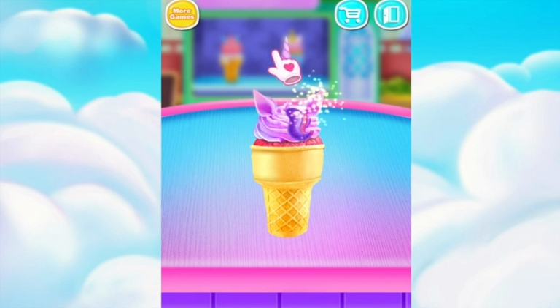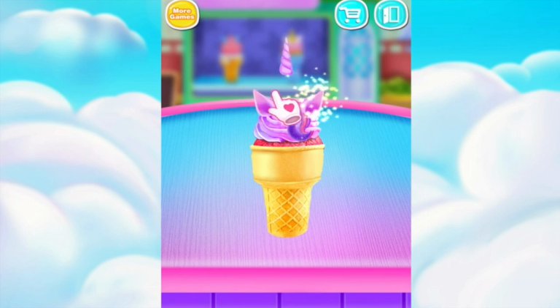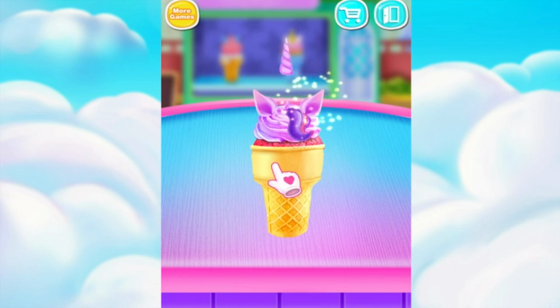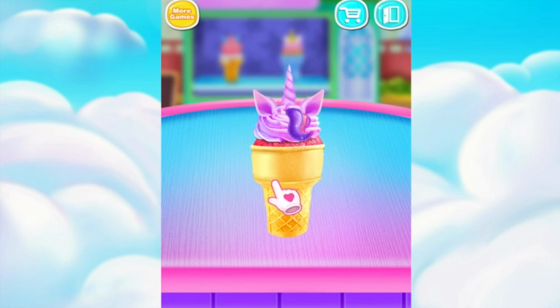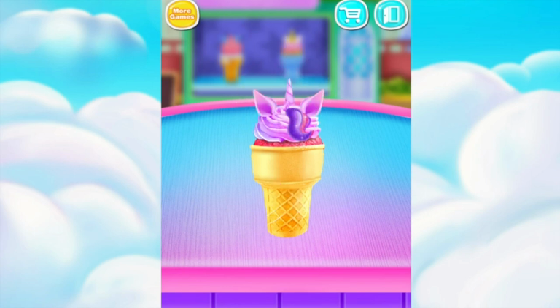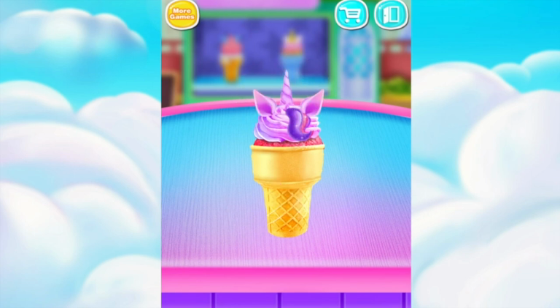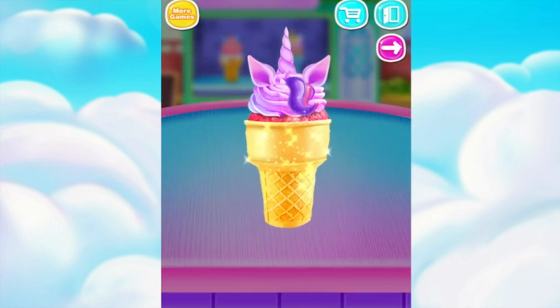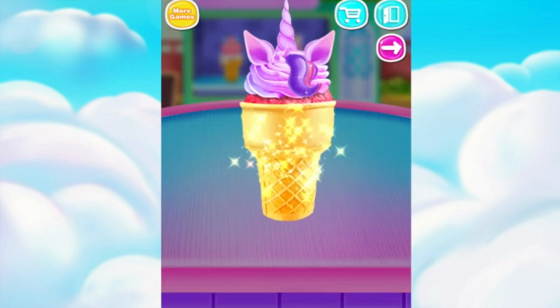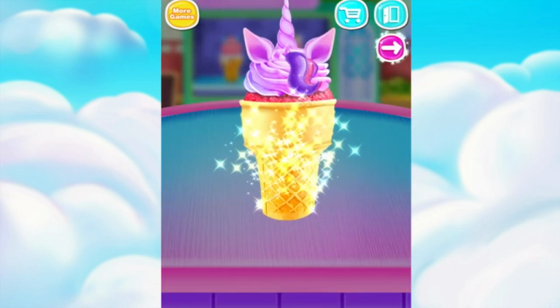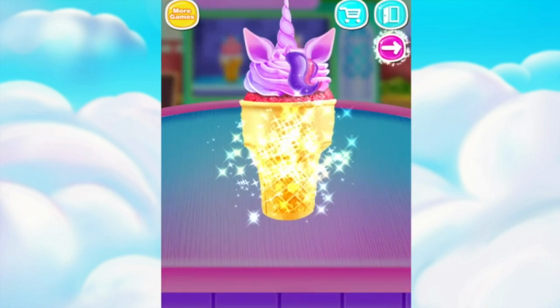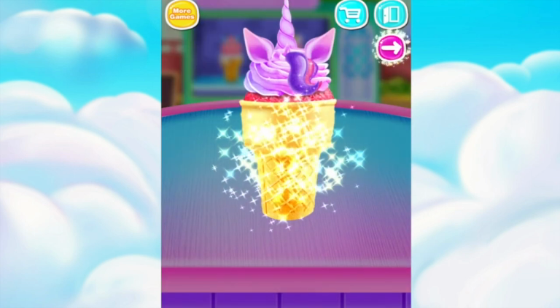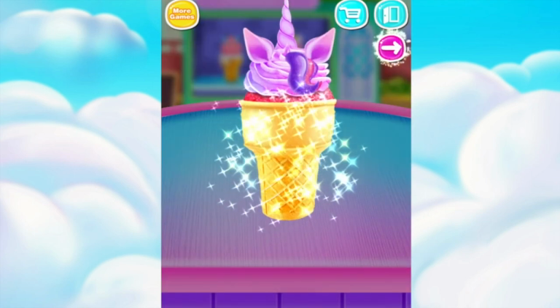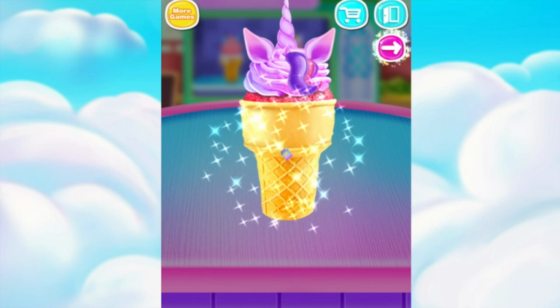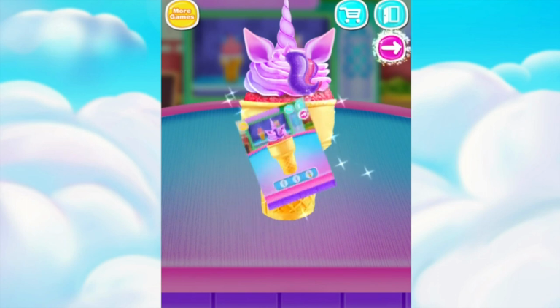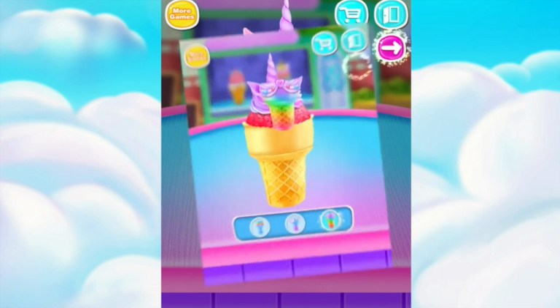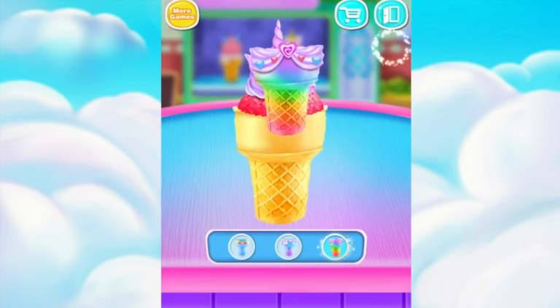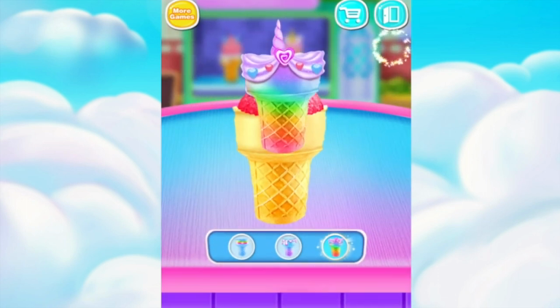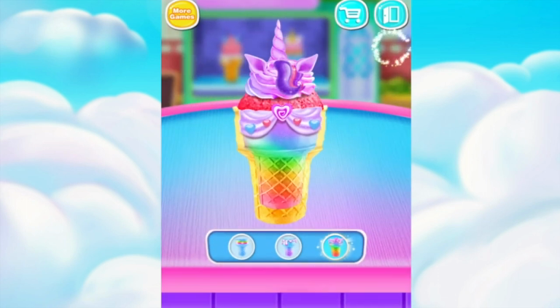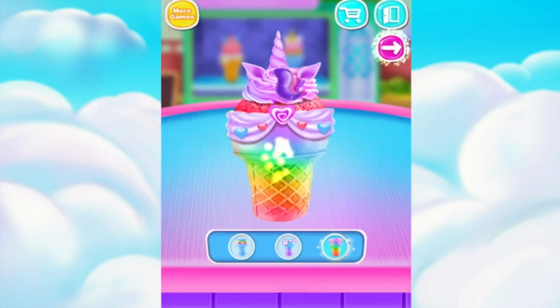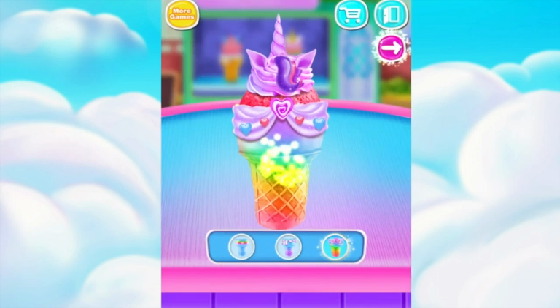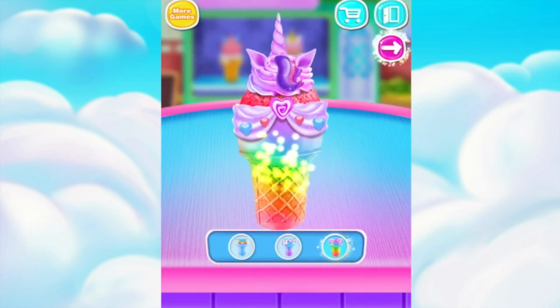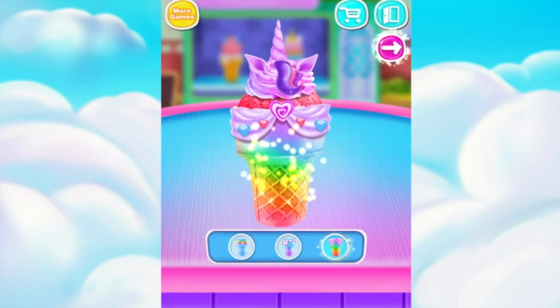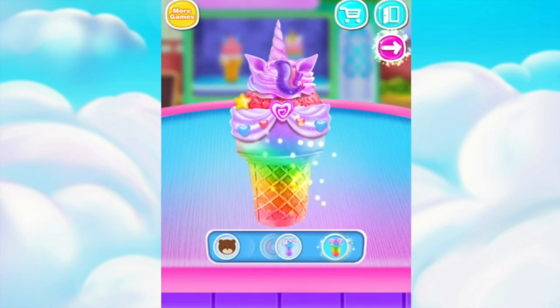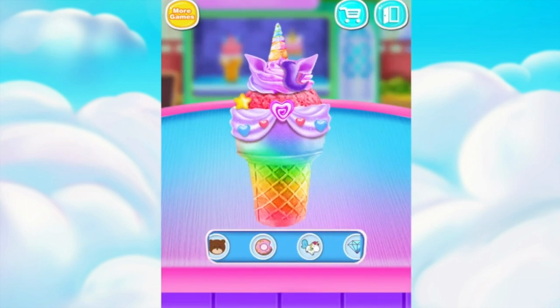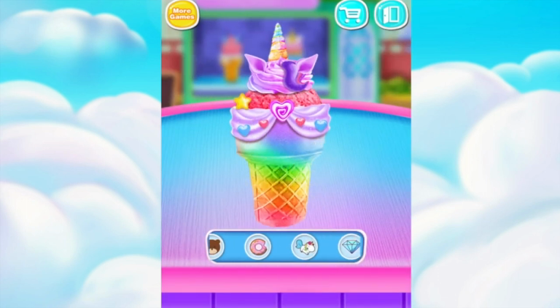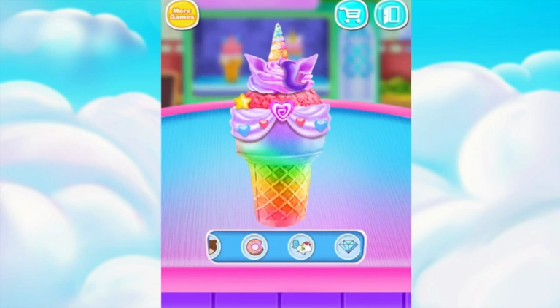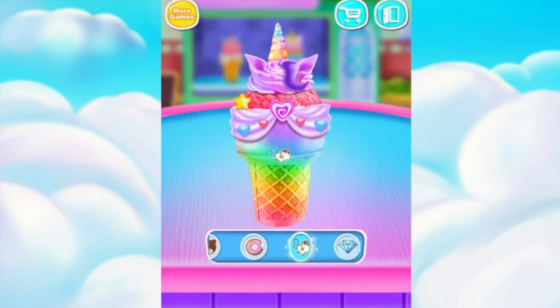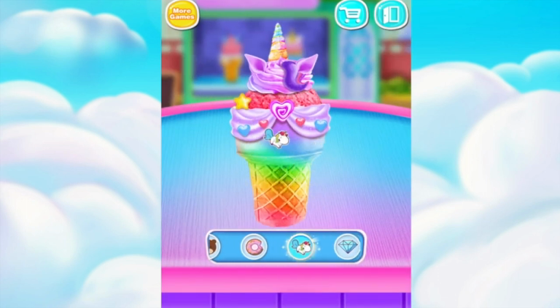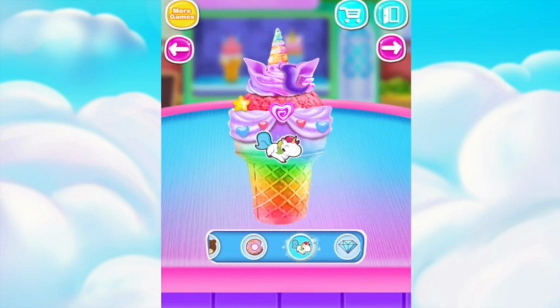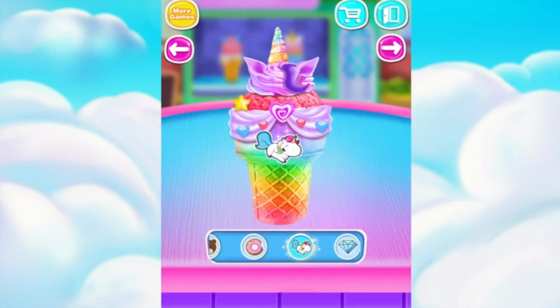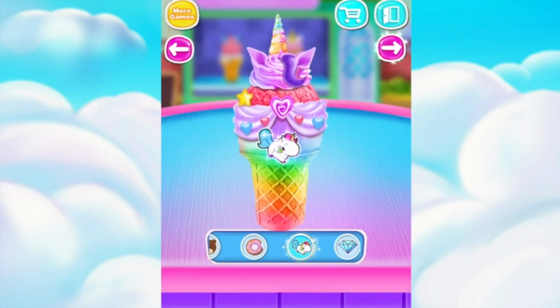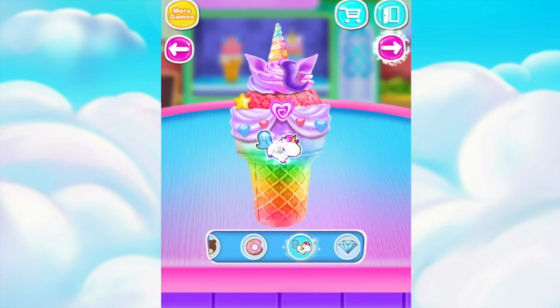Put the horn on the cone cupcake. Cool! Sweet!